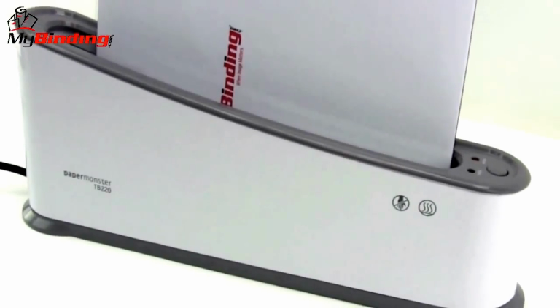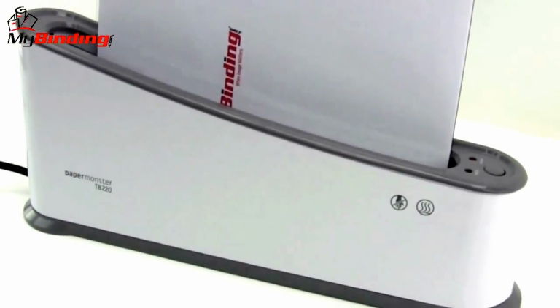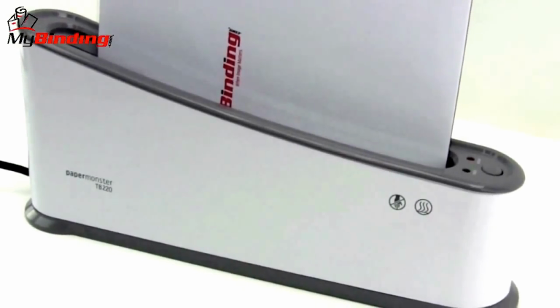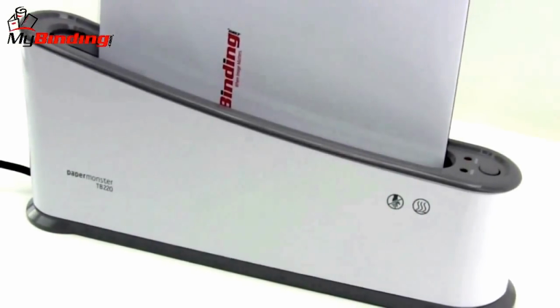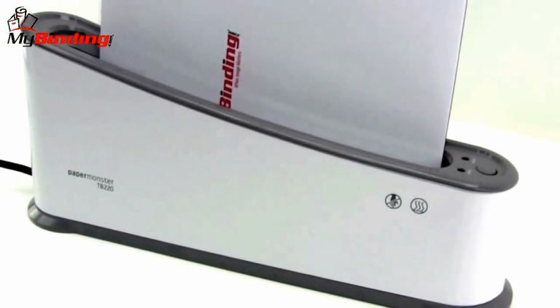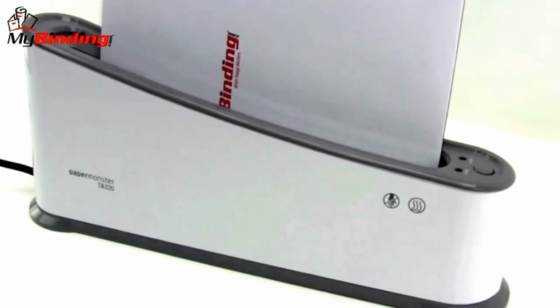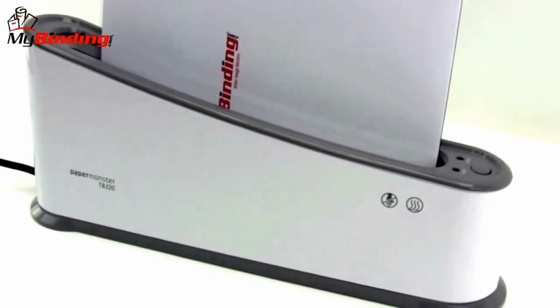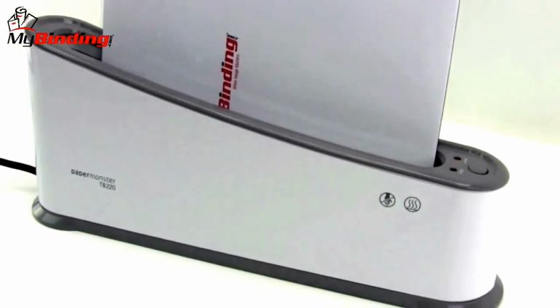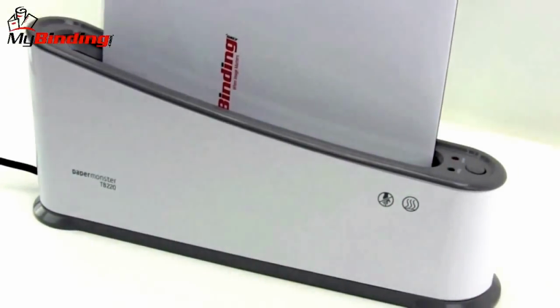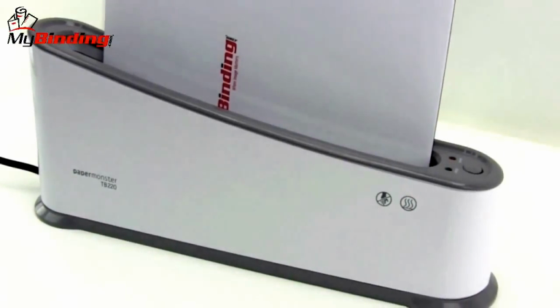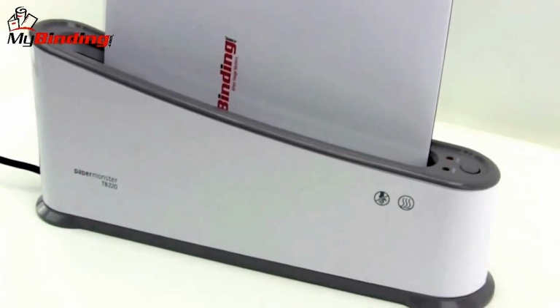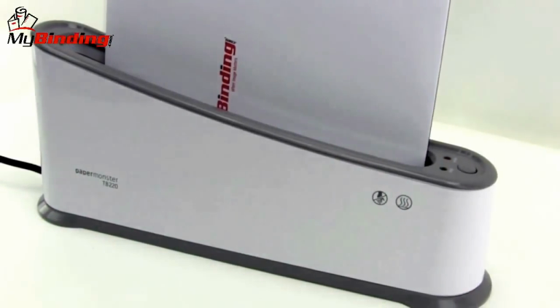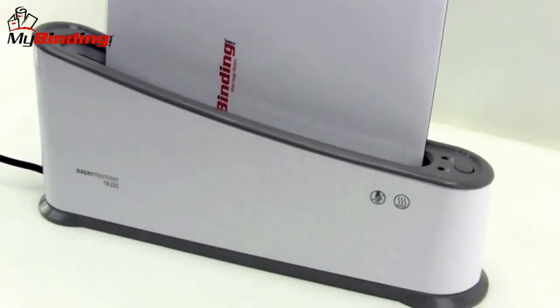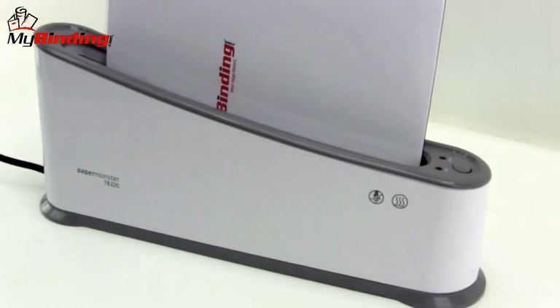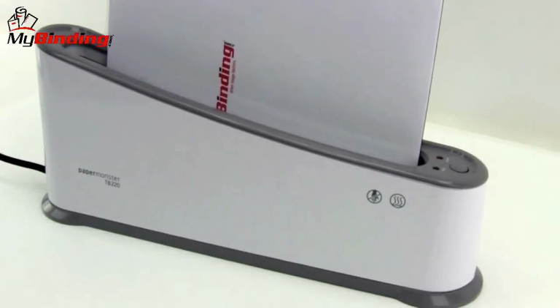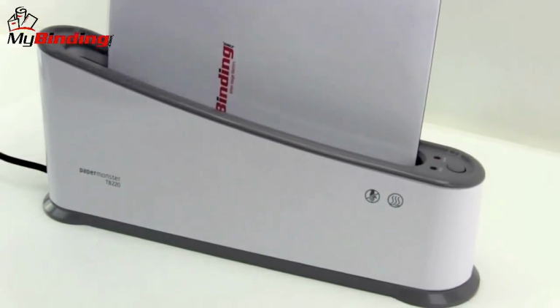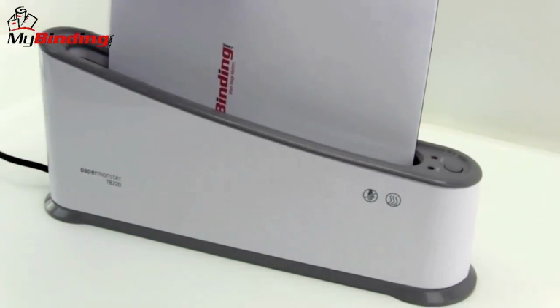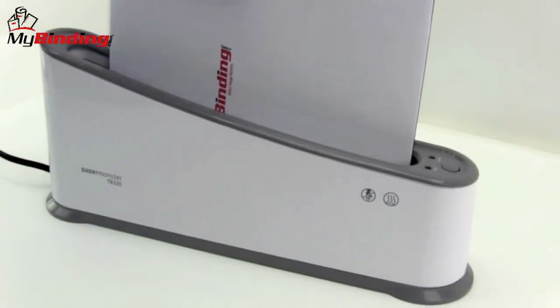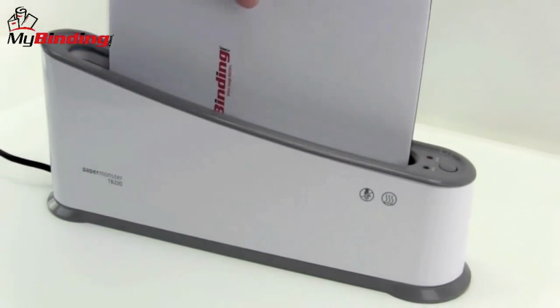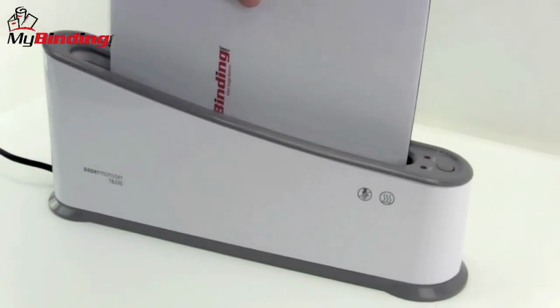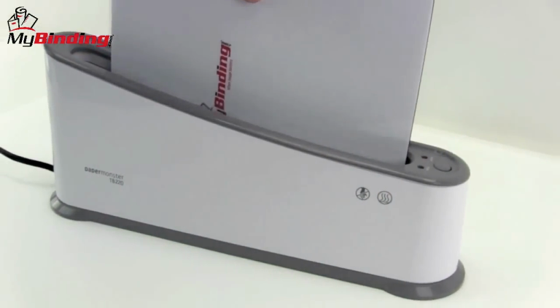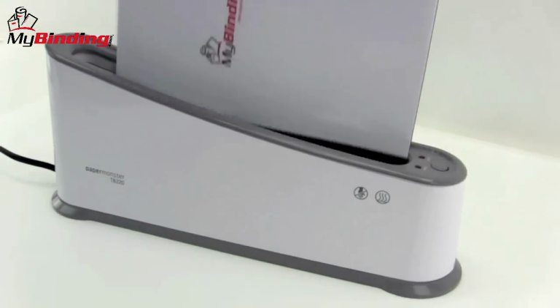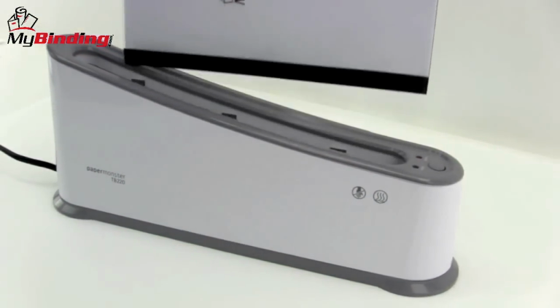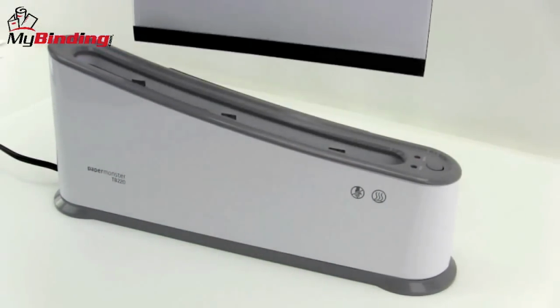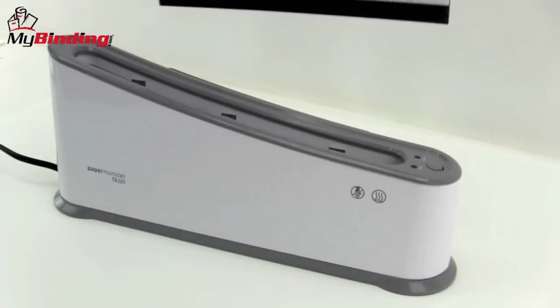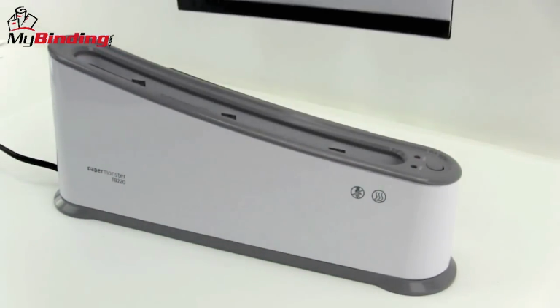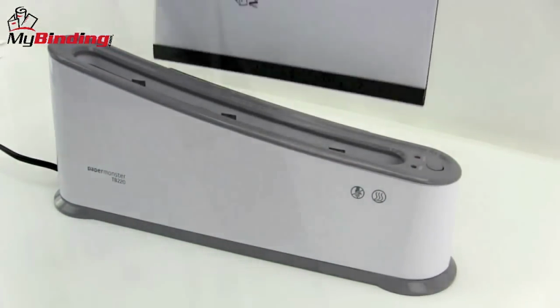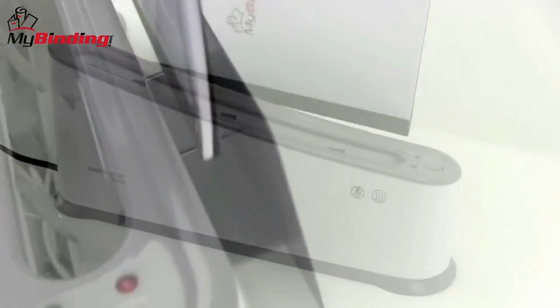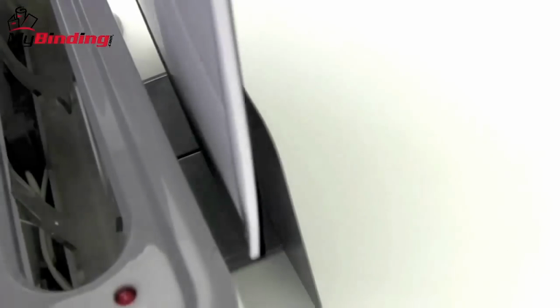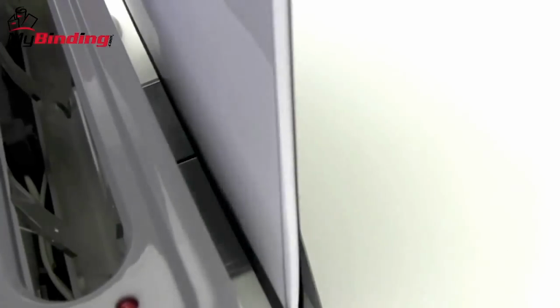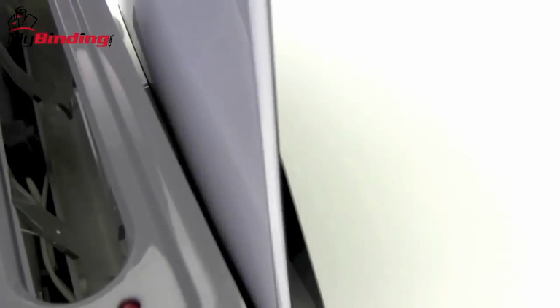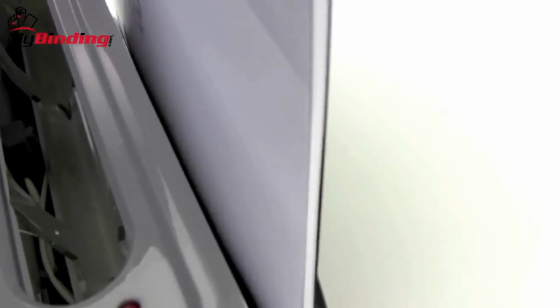The machine beeps every one minute in the cycle. That way you know, depending upon the size of your project, when you can remove it.